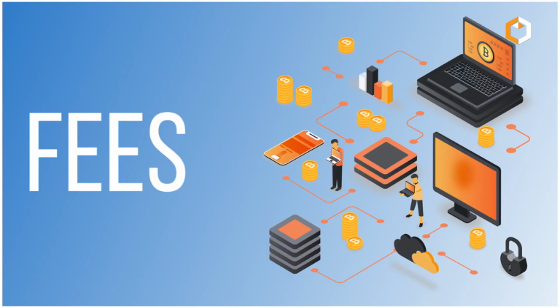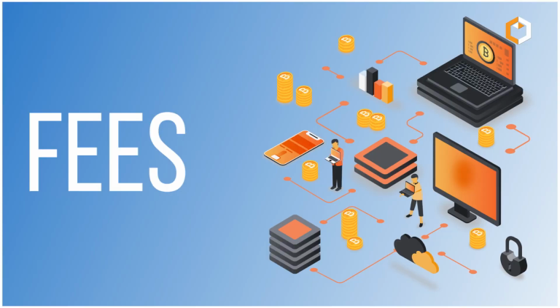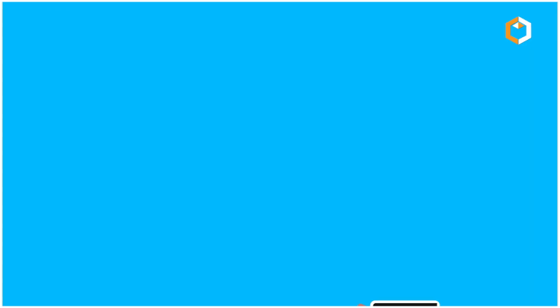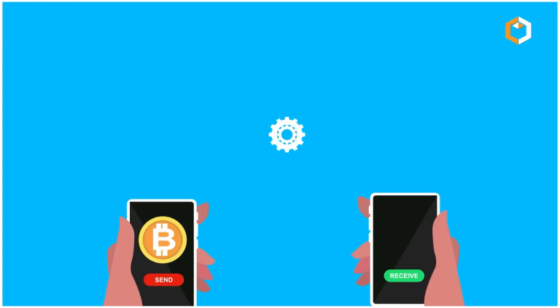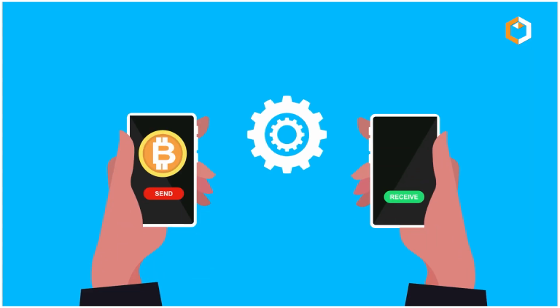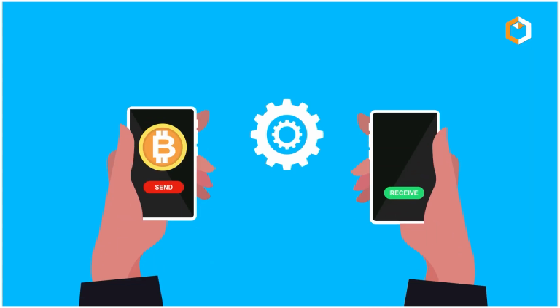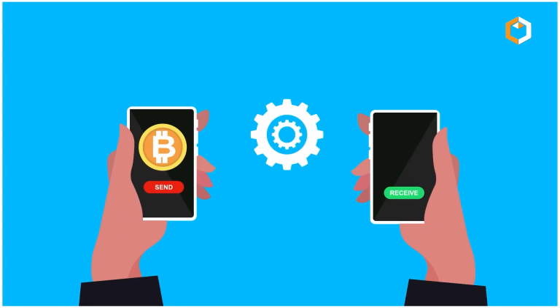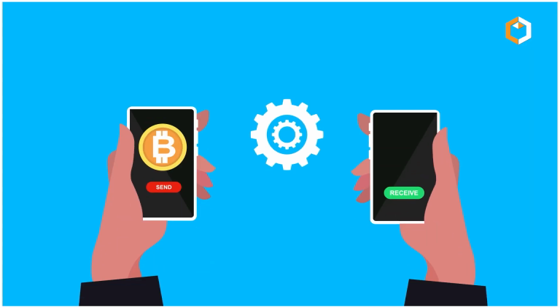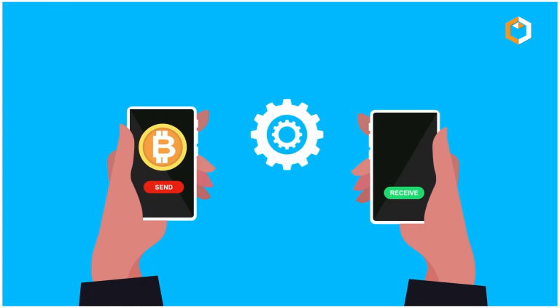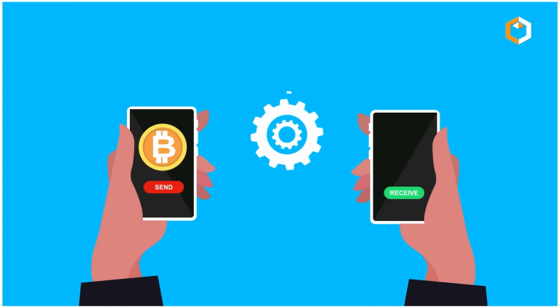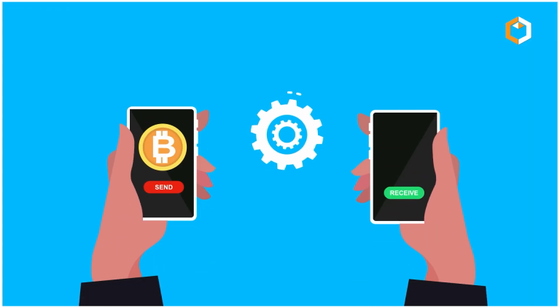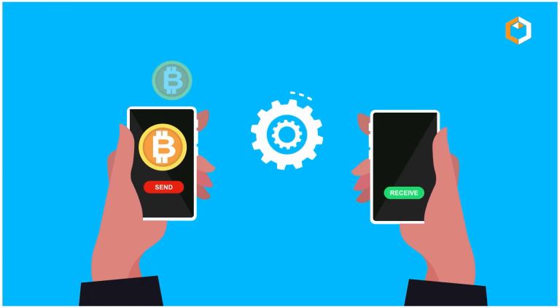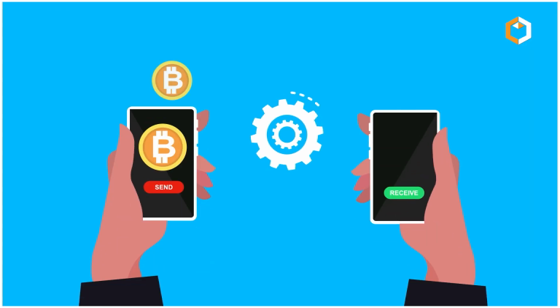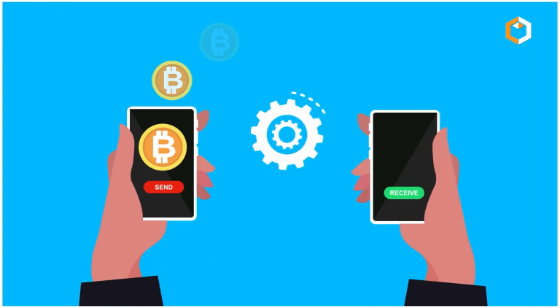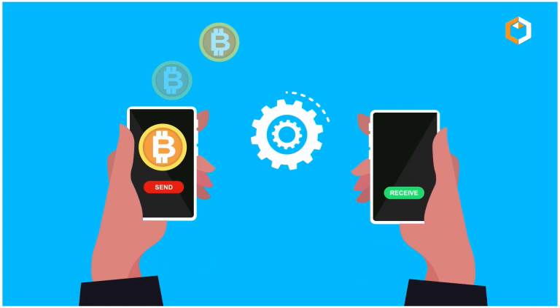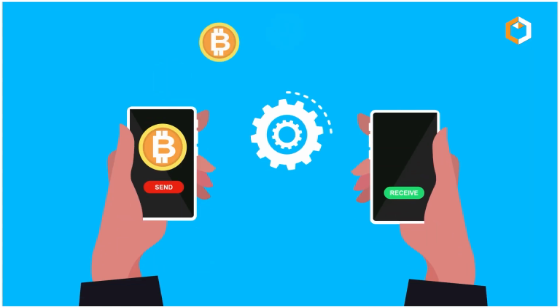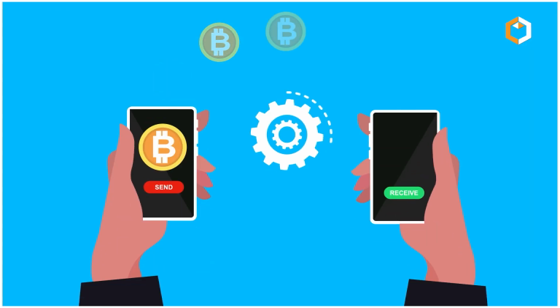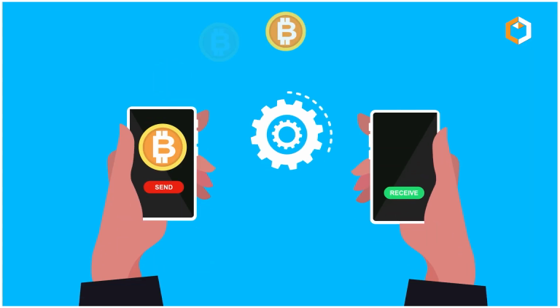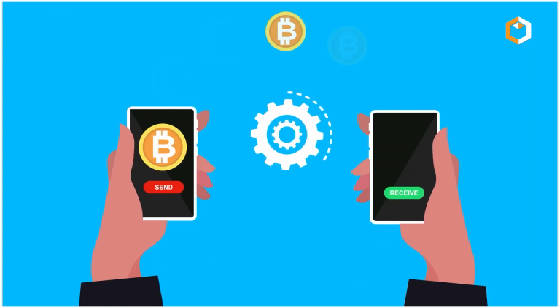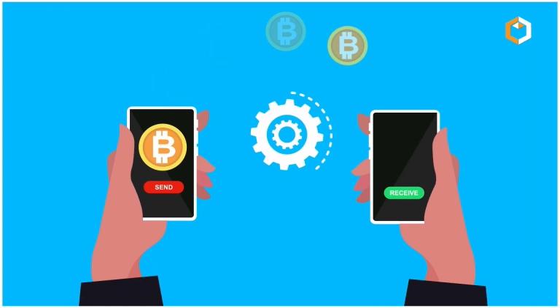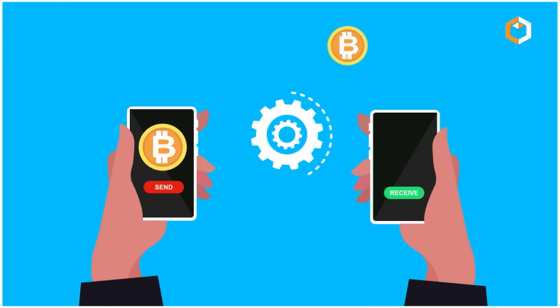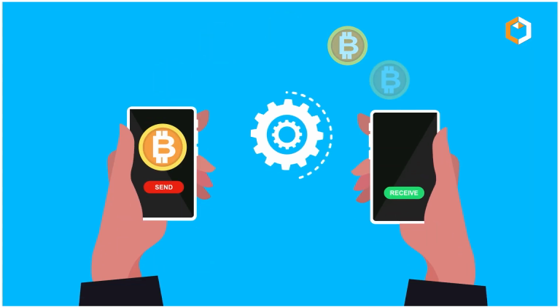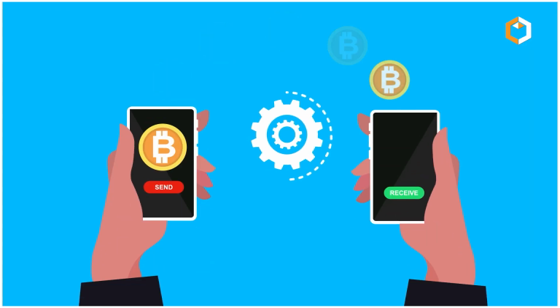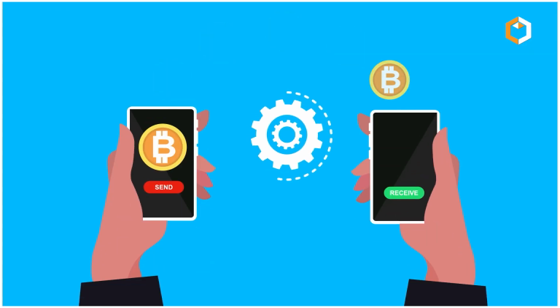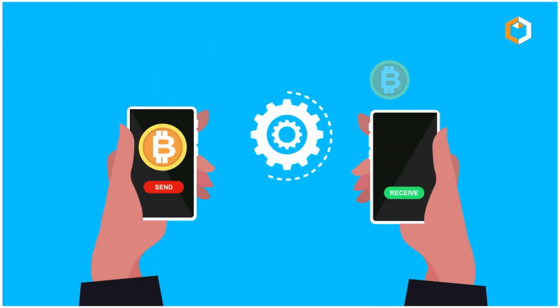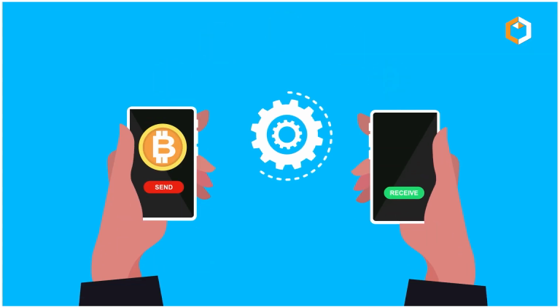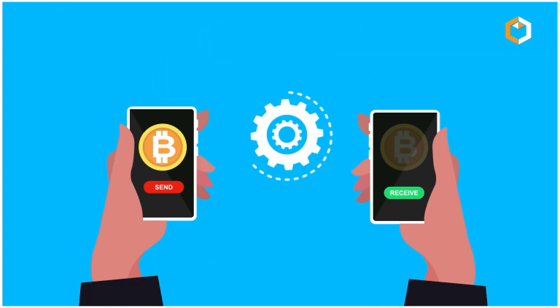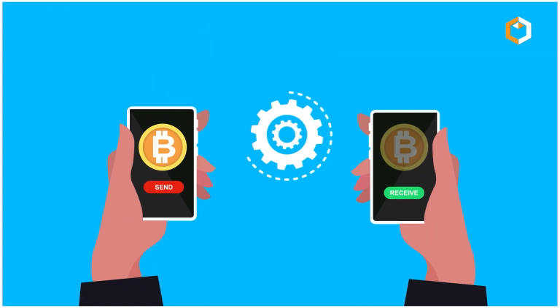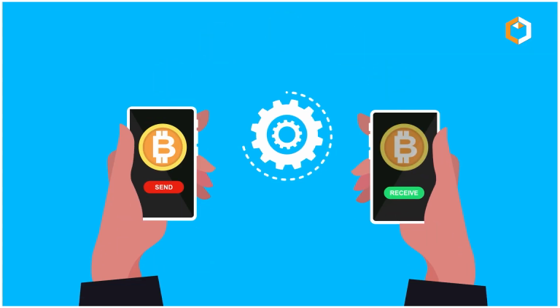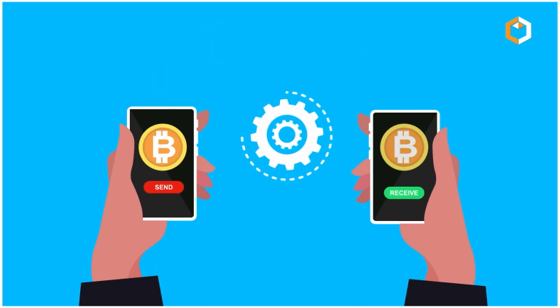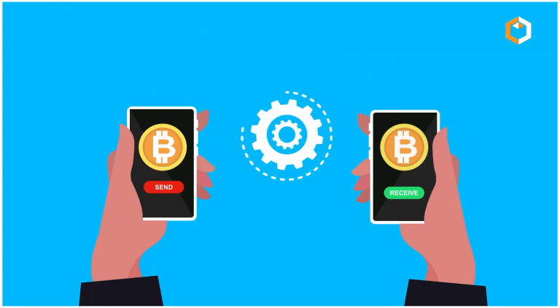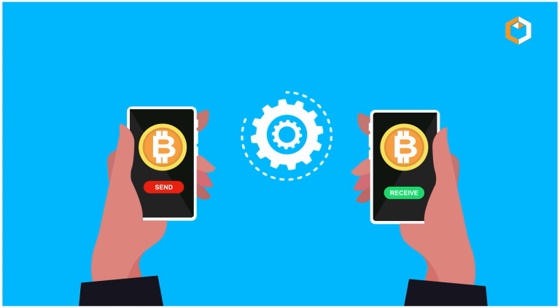You're most likely to have come across them when sending, depositing, or withdrawing crypto.